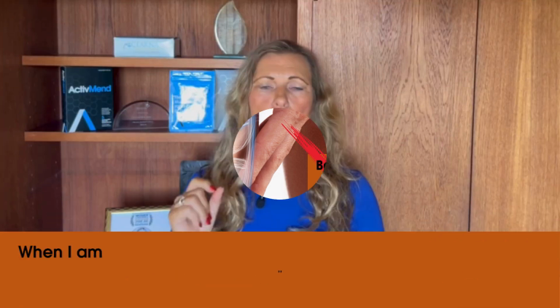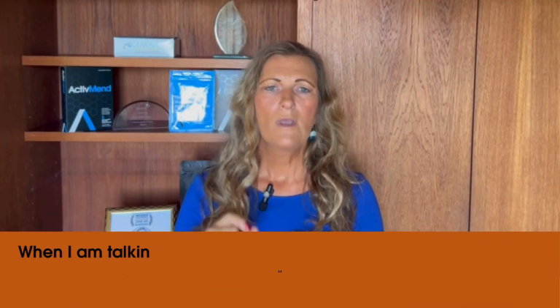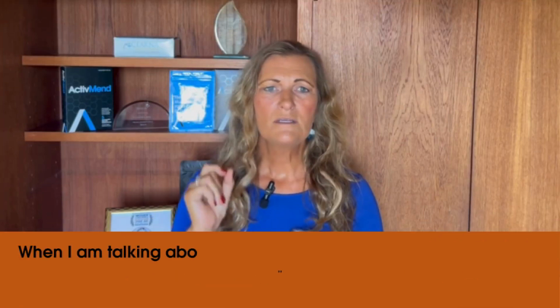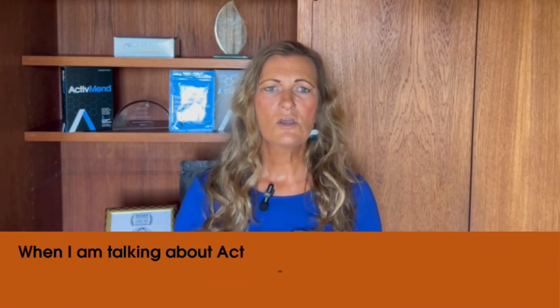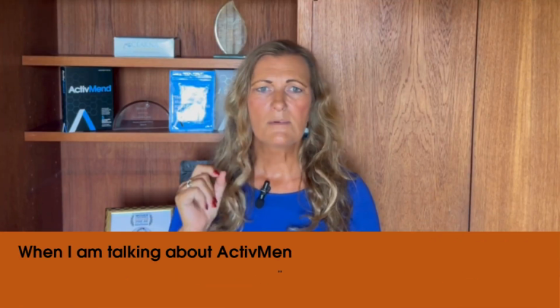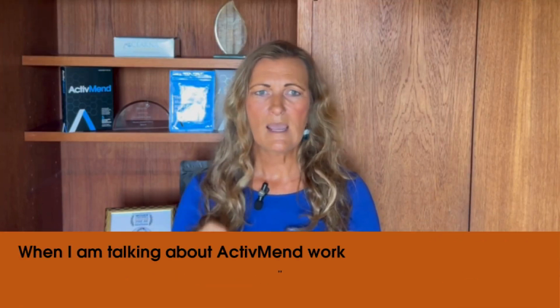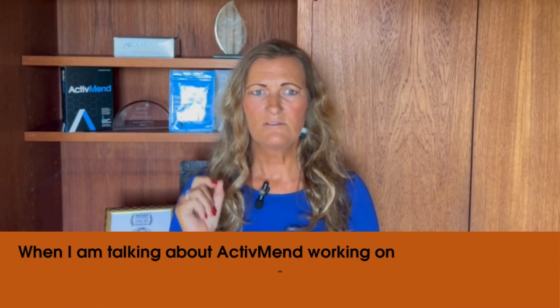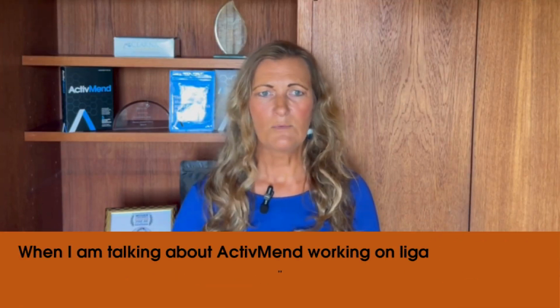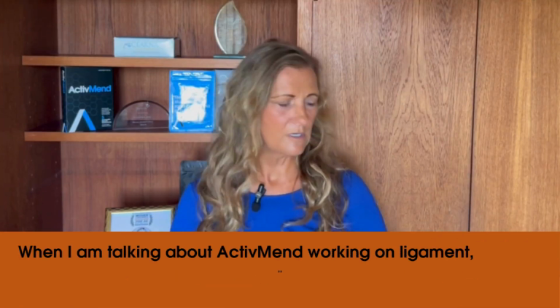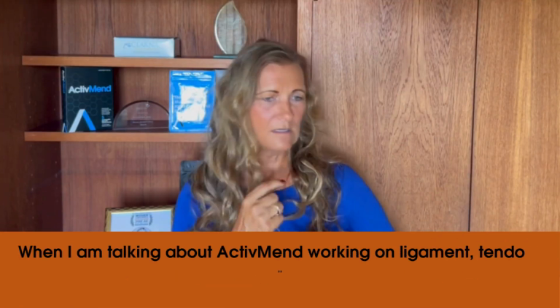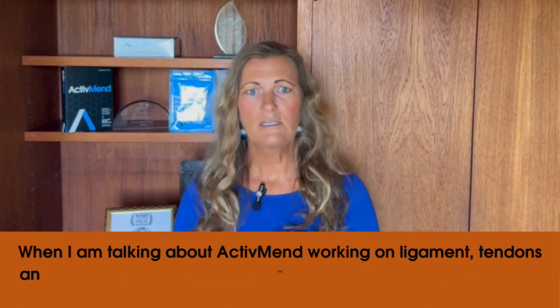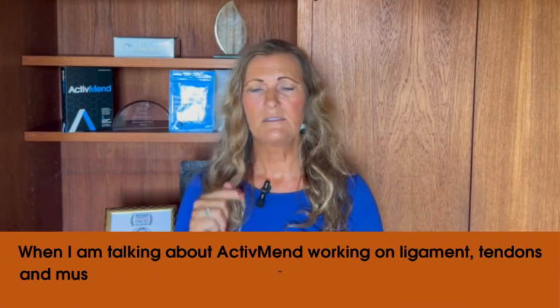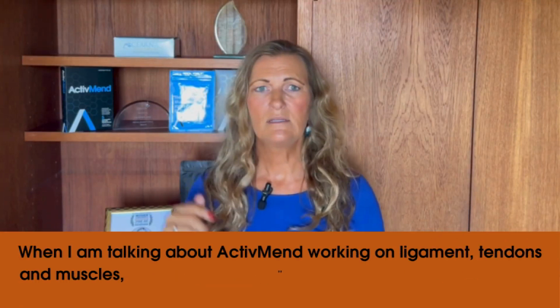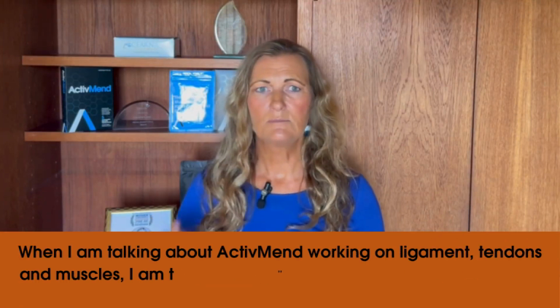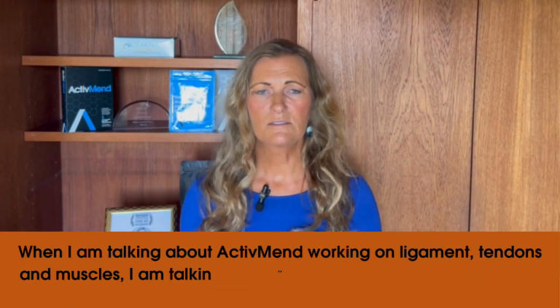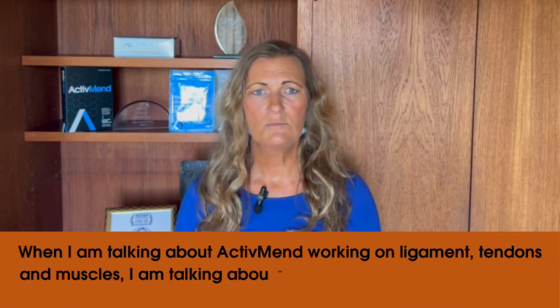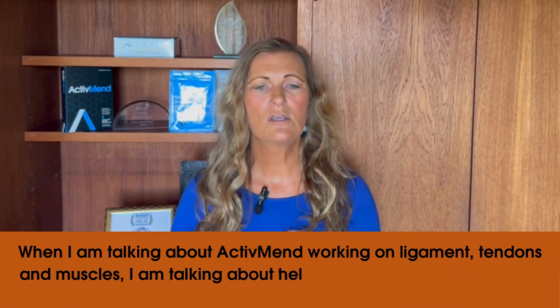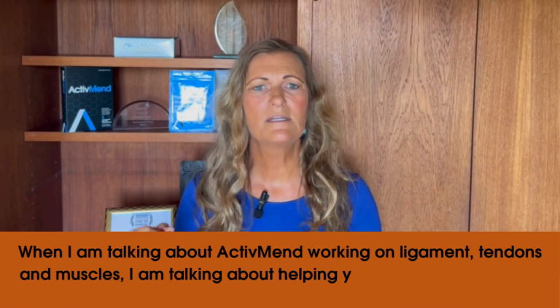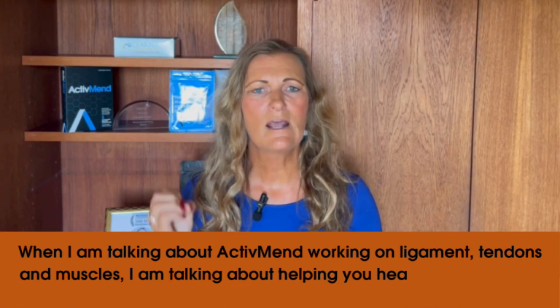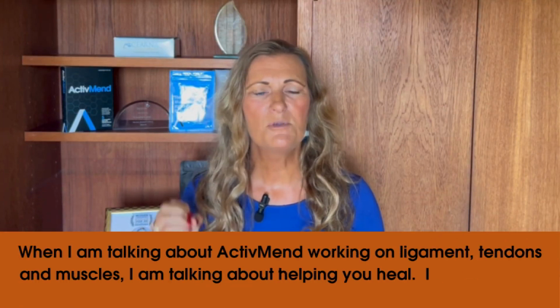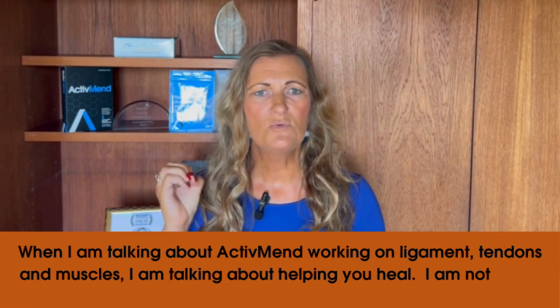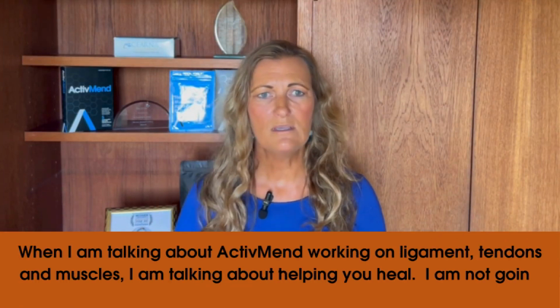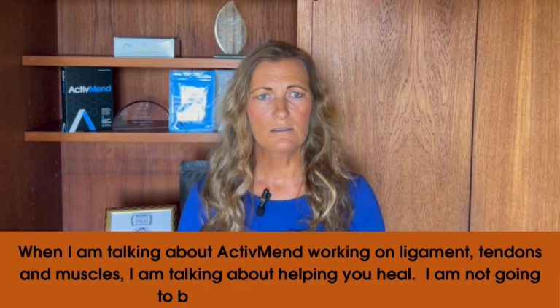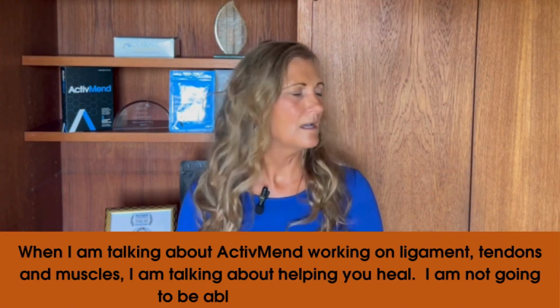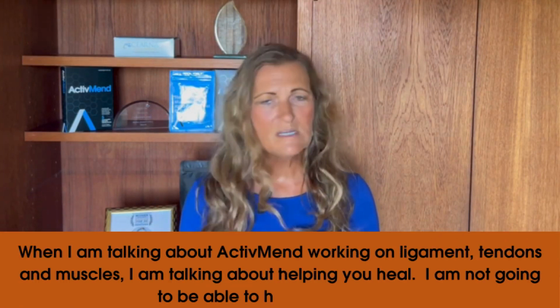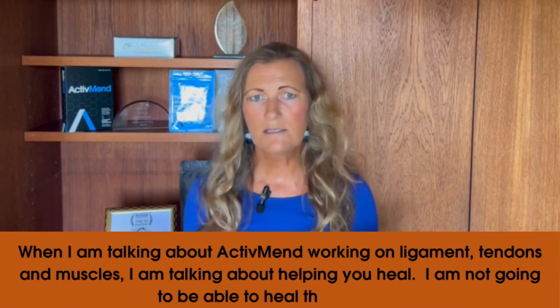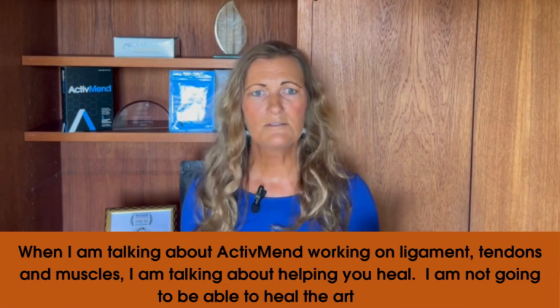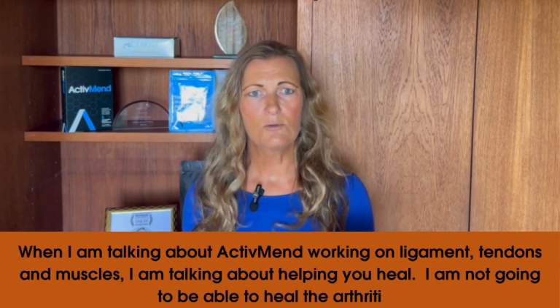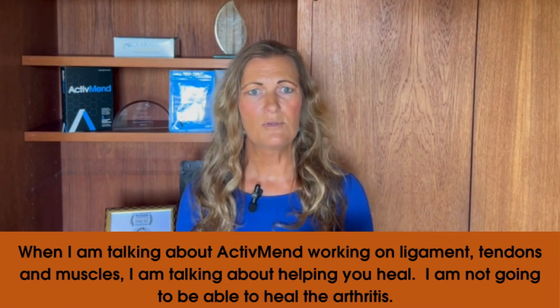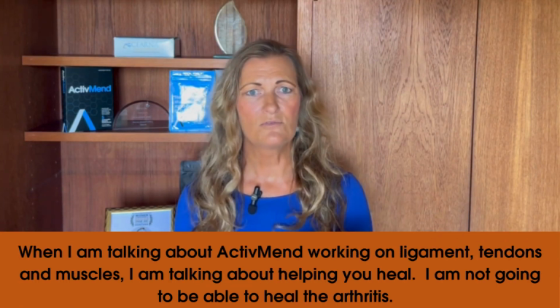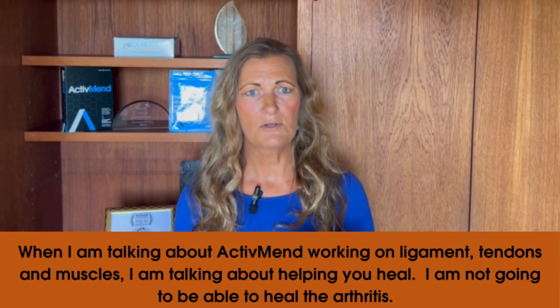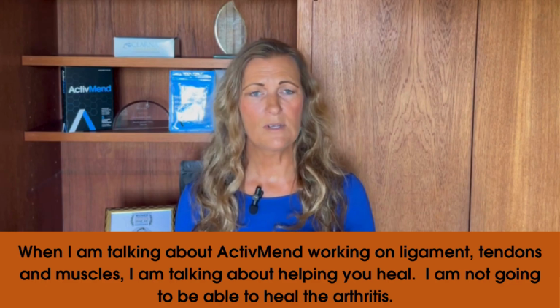When I talk about ActiBend working on ligament, tendon, and muscle, I'm talking about helping you heal. I'm not going to be able to help you heal from arthritis.